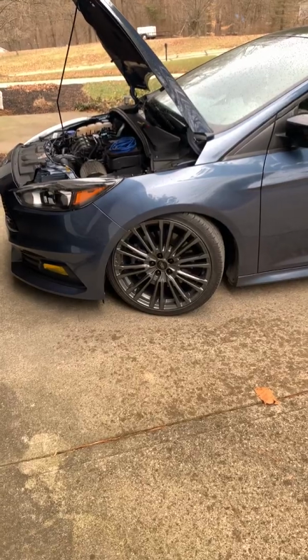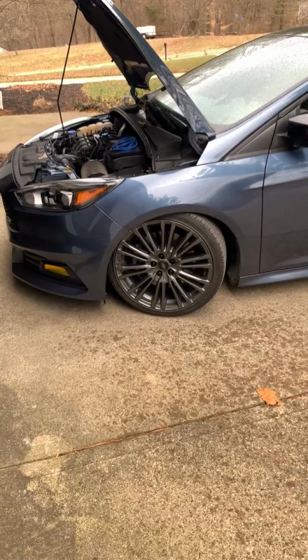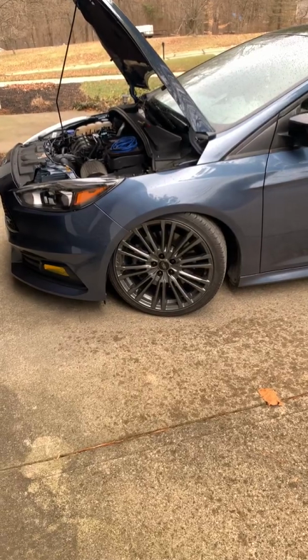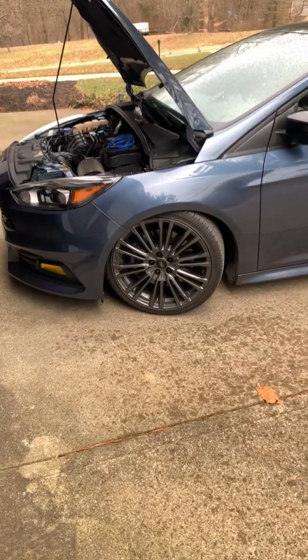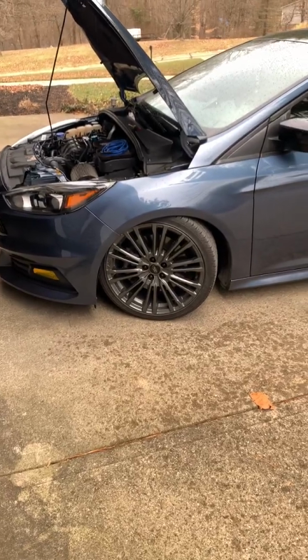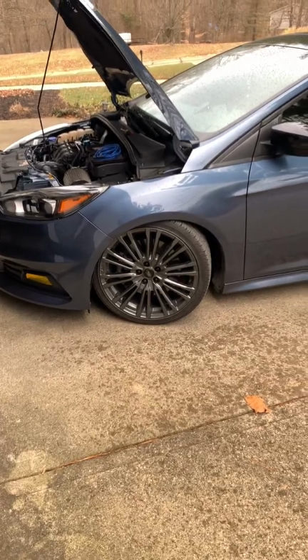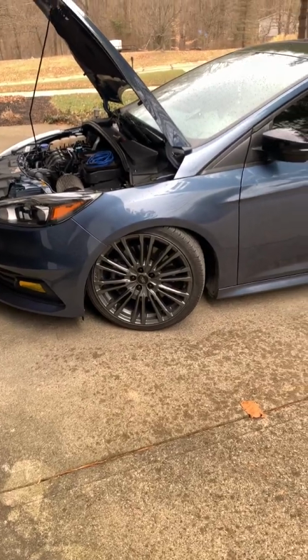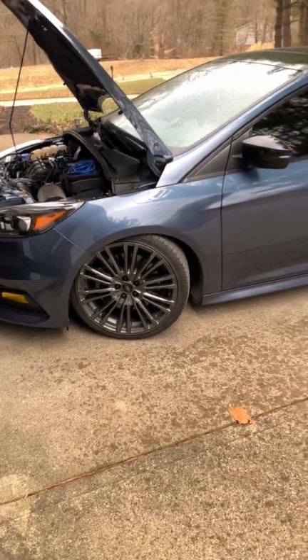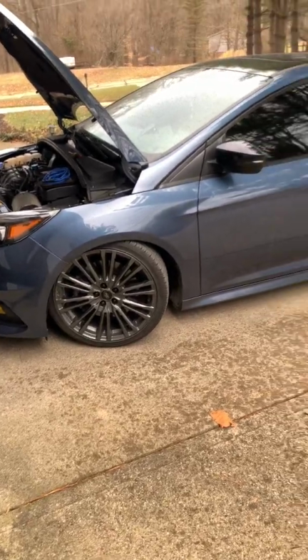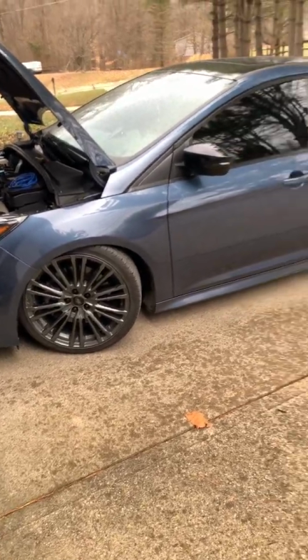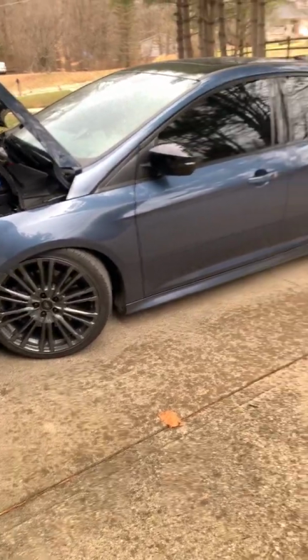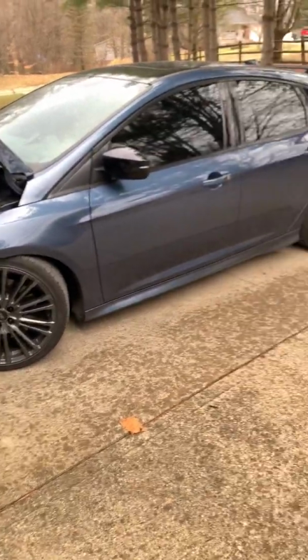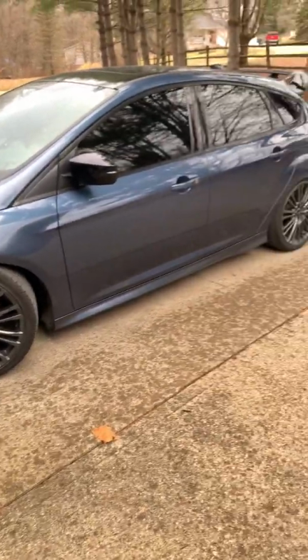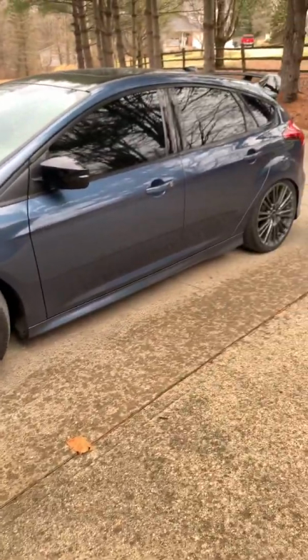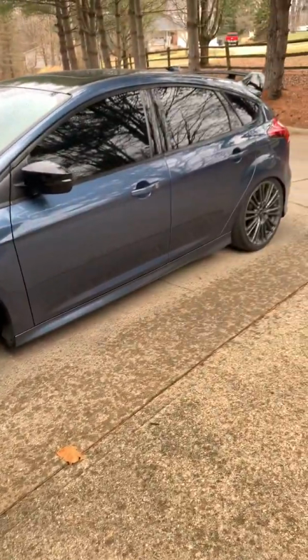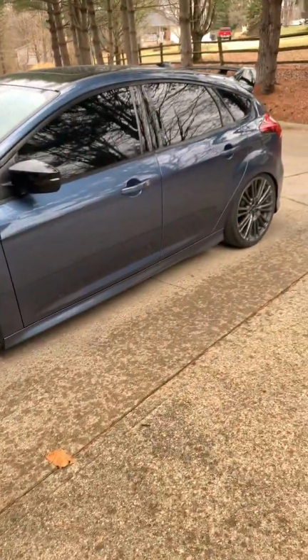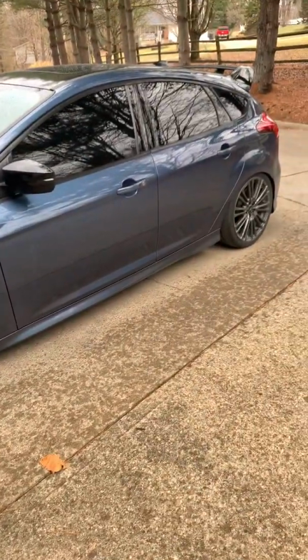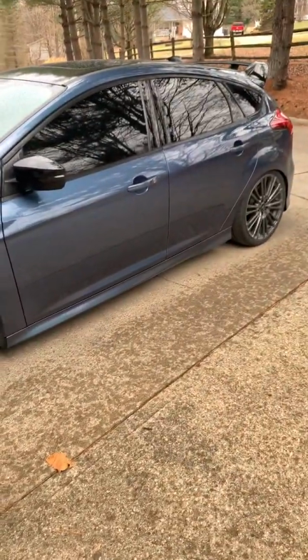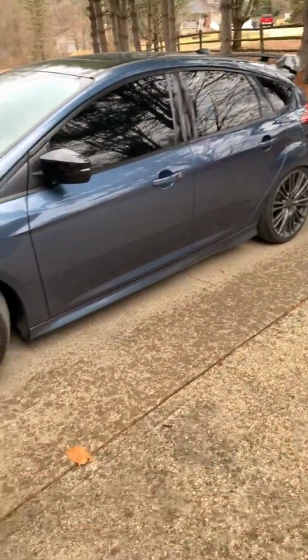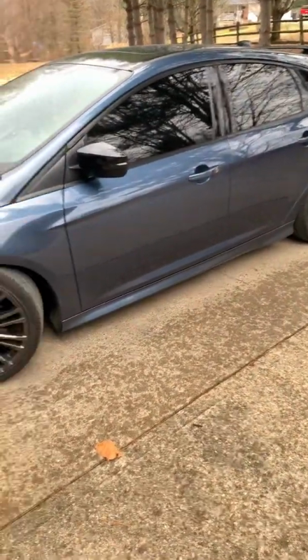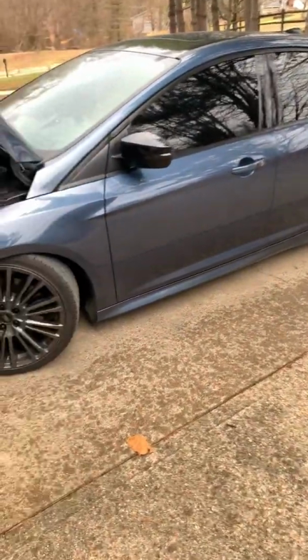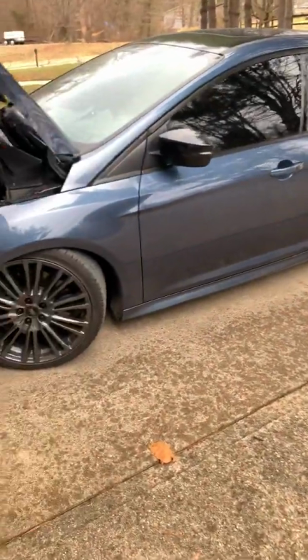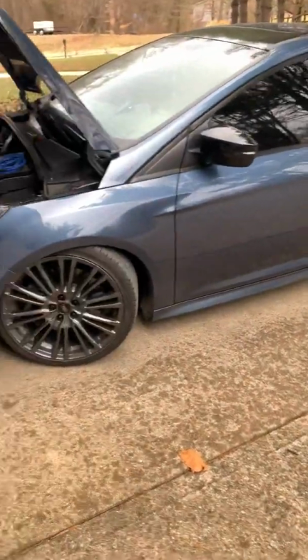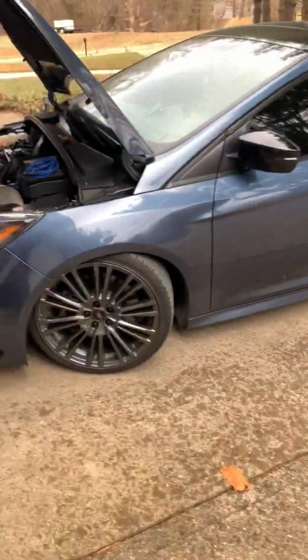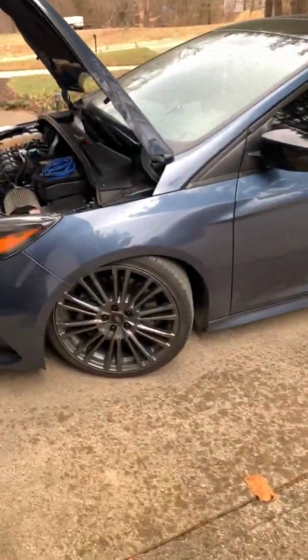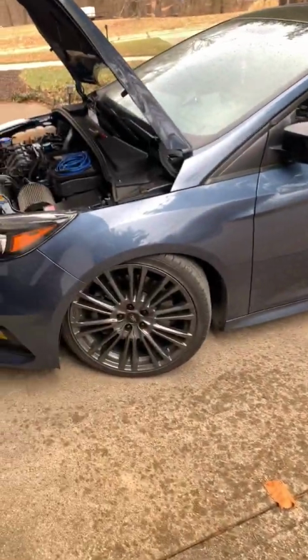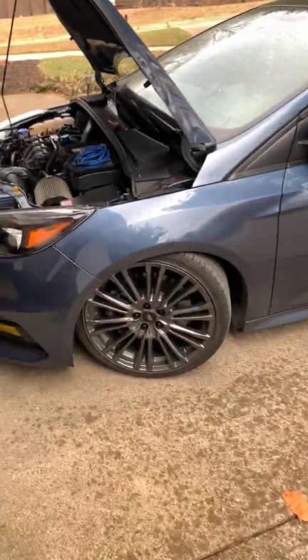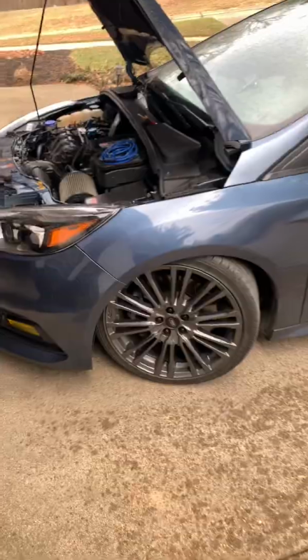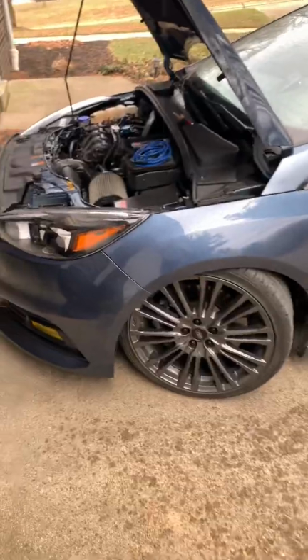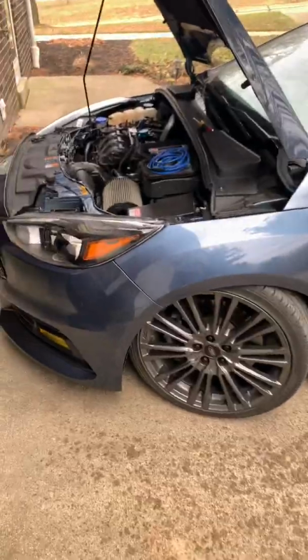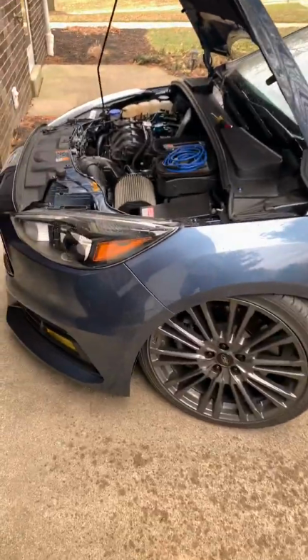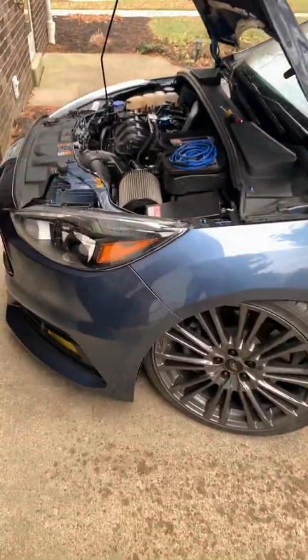Okay, so here it is in all its glory — my 2018 Focus ST.